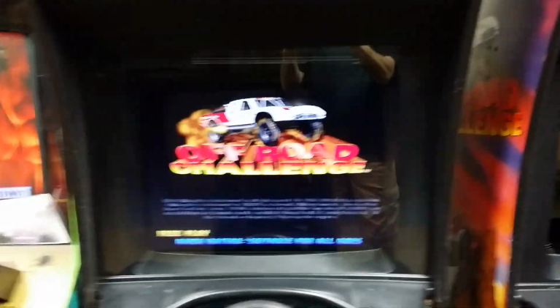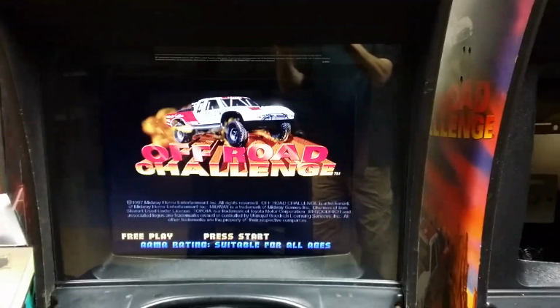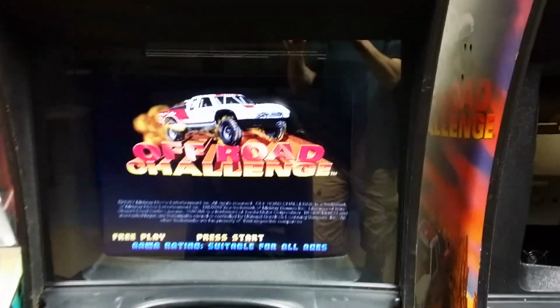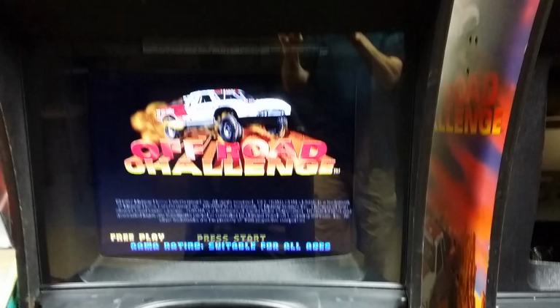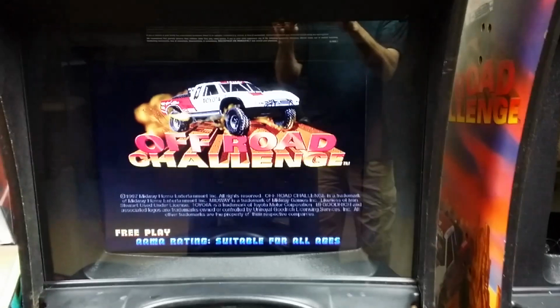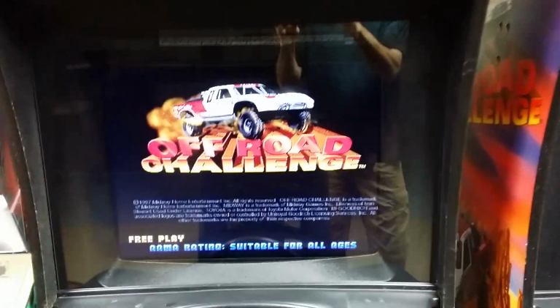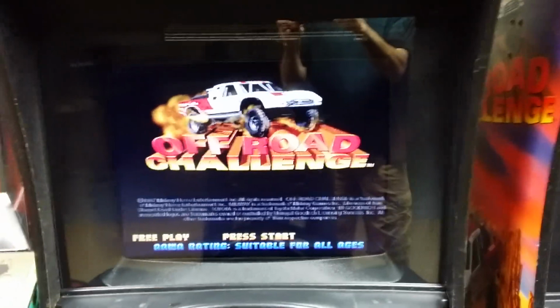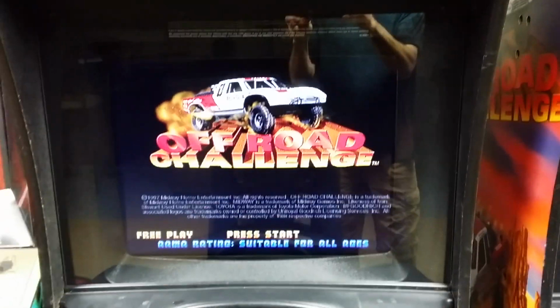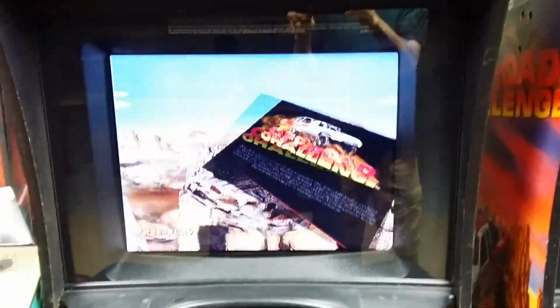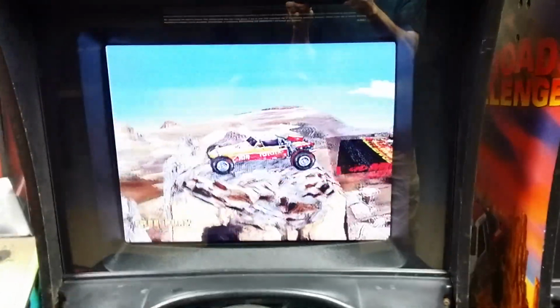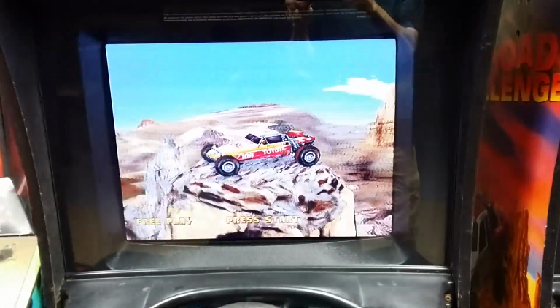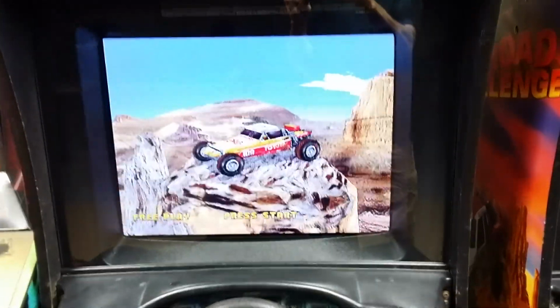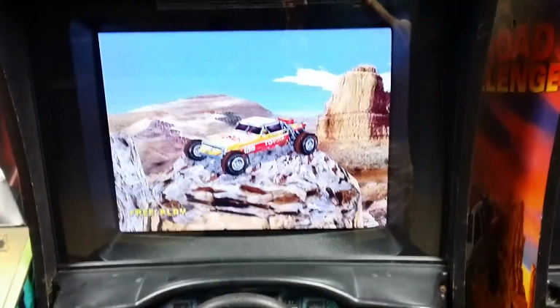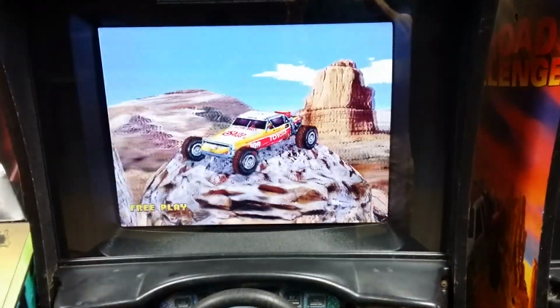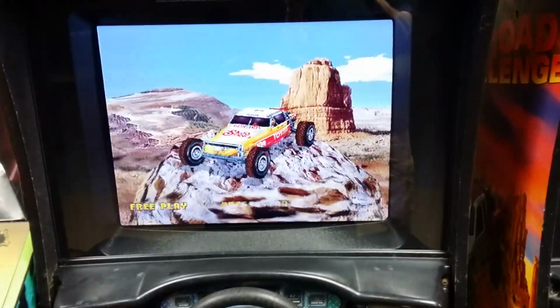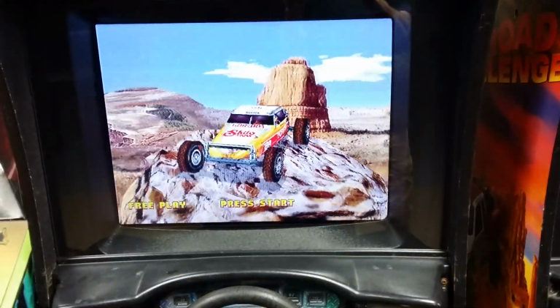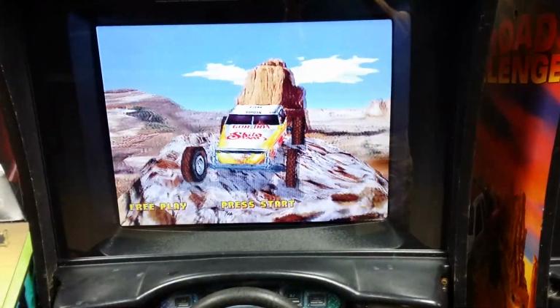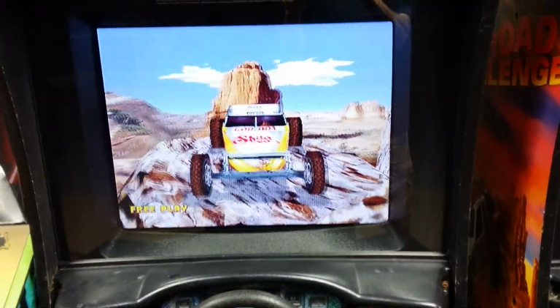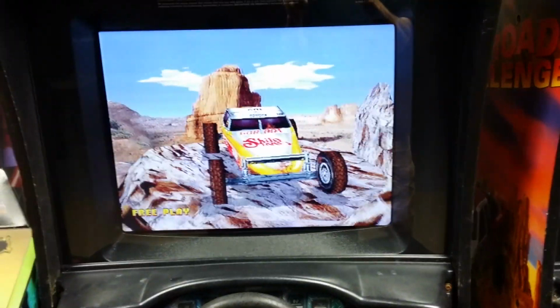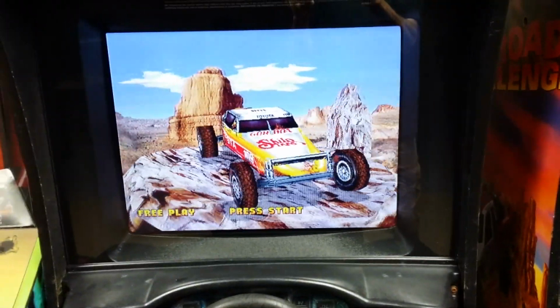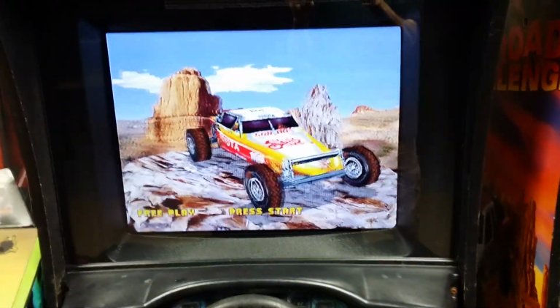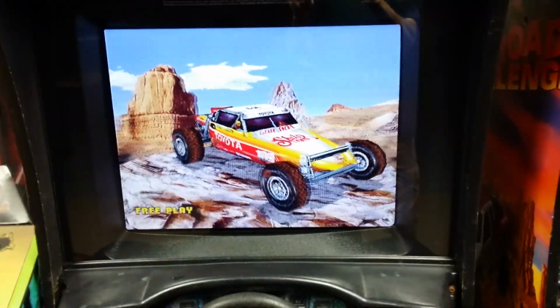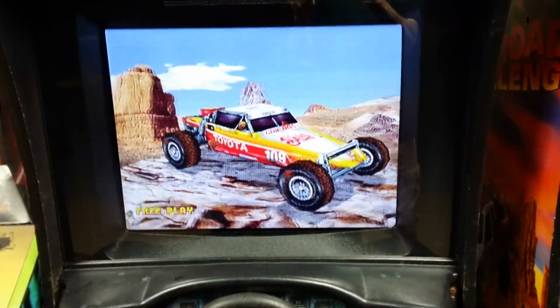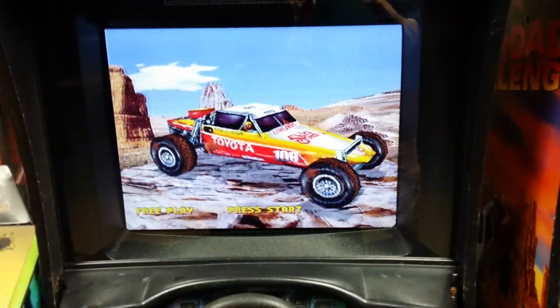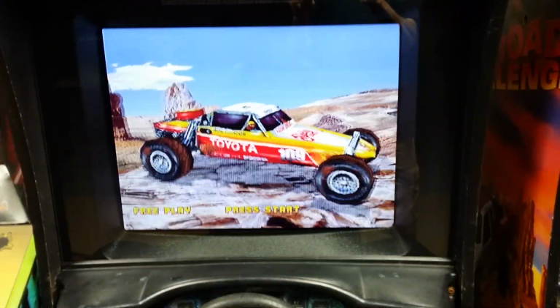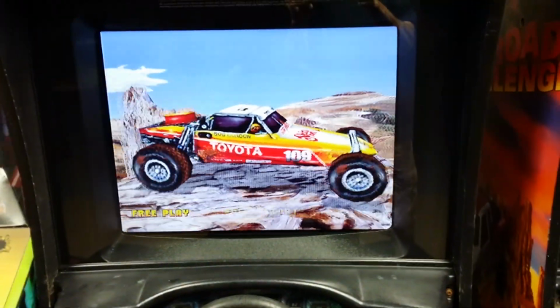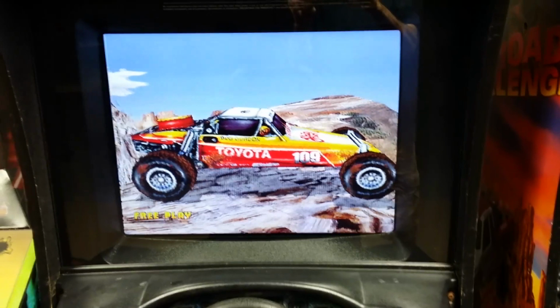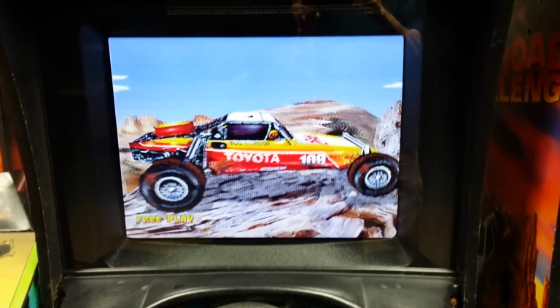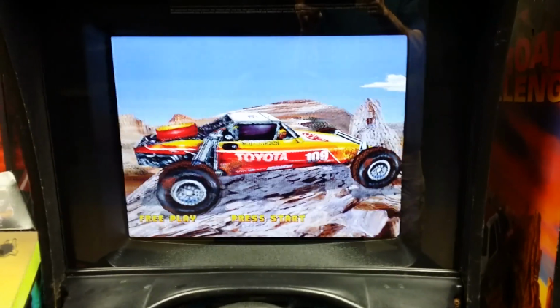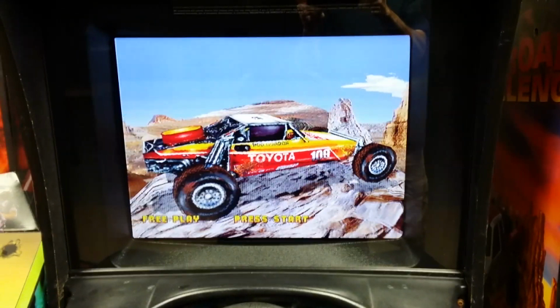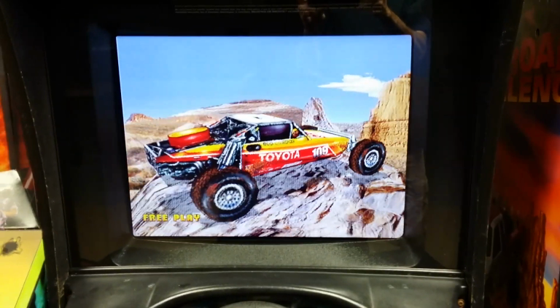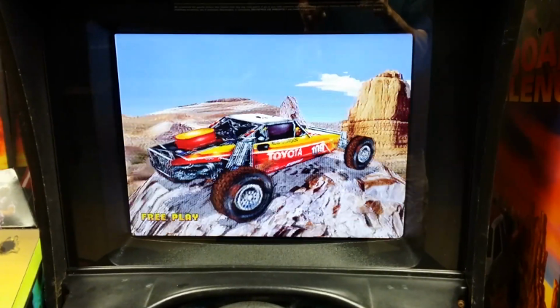But you can tell the blacks are so much blacker. The quality's so much better. The resolution looks so much better. It's a very nice-looking screen.